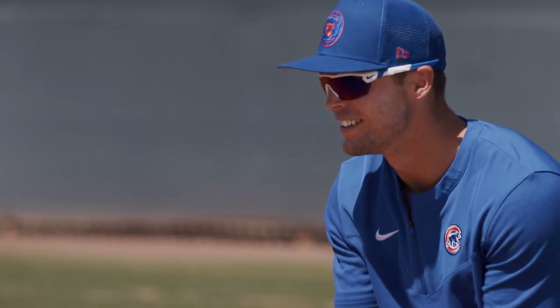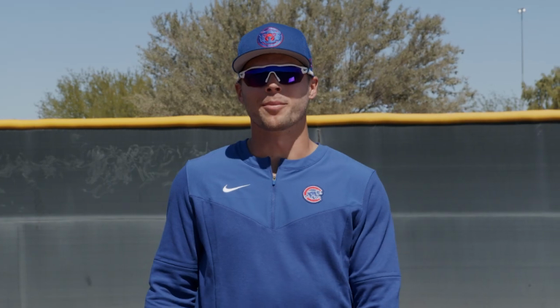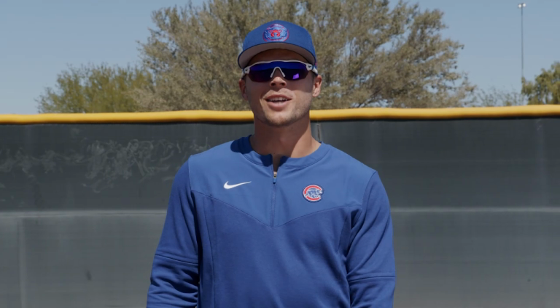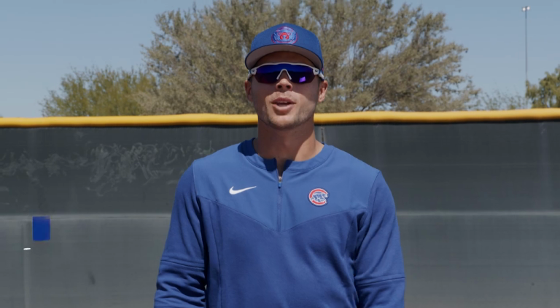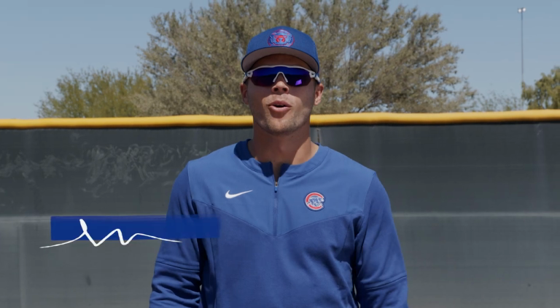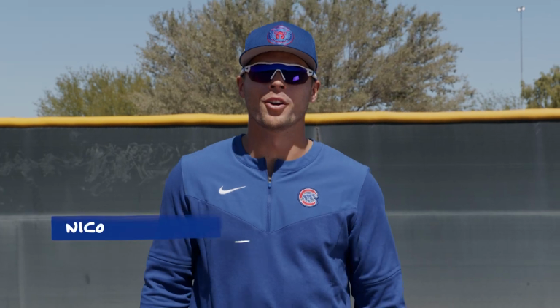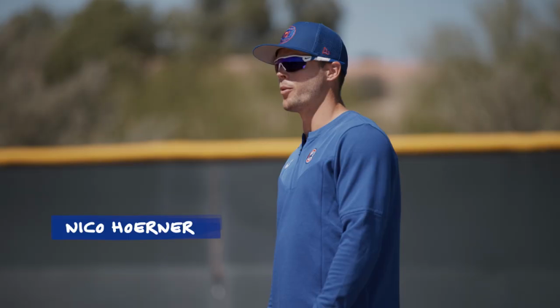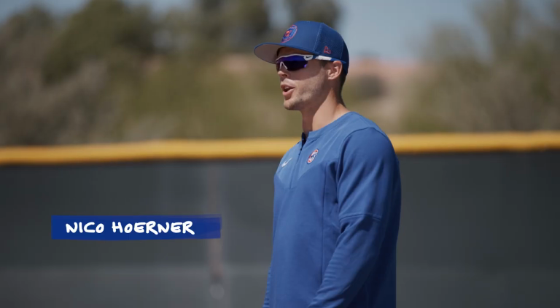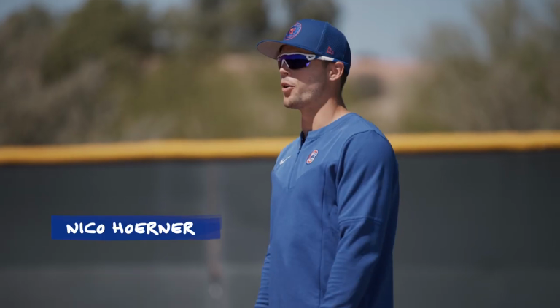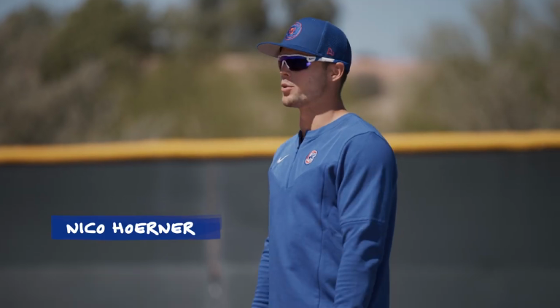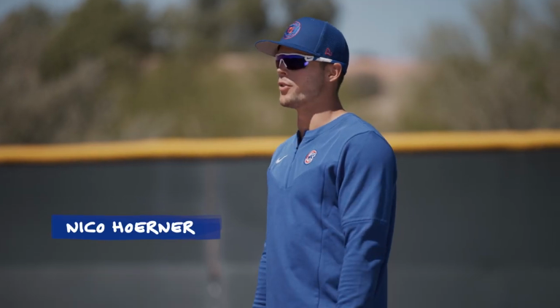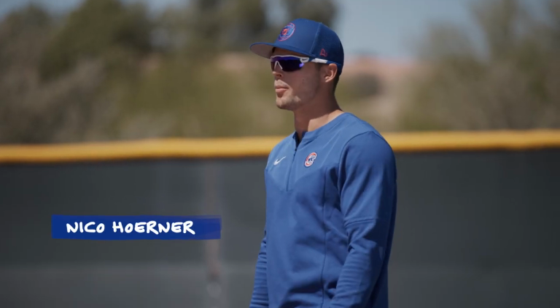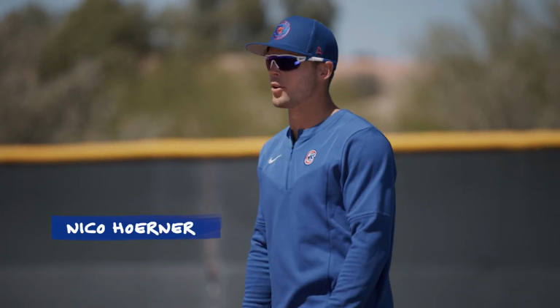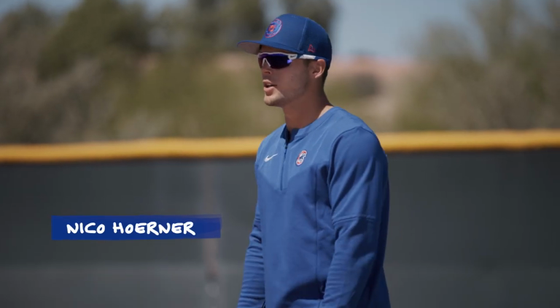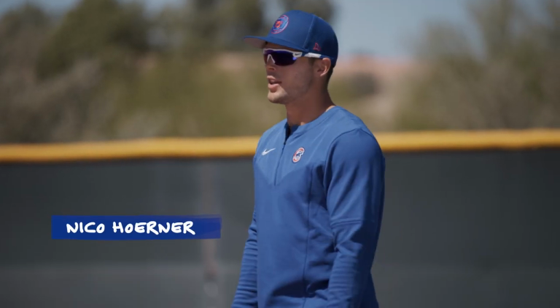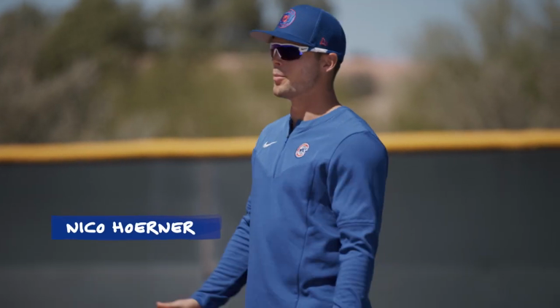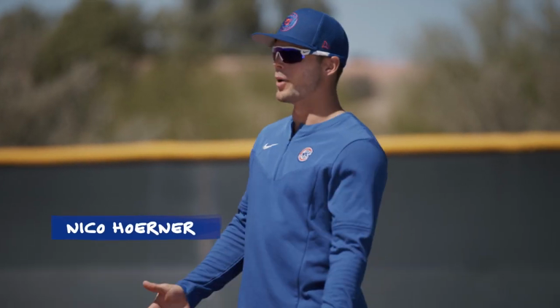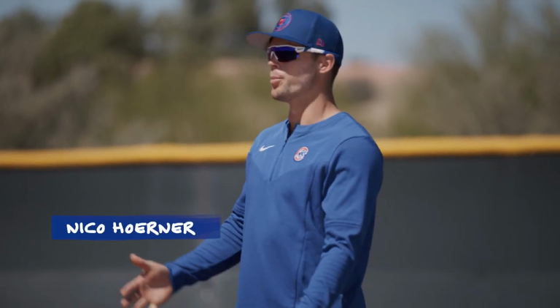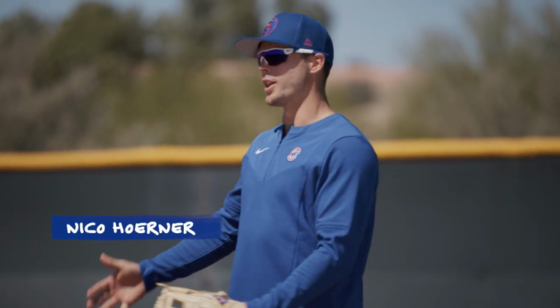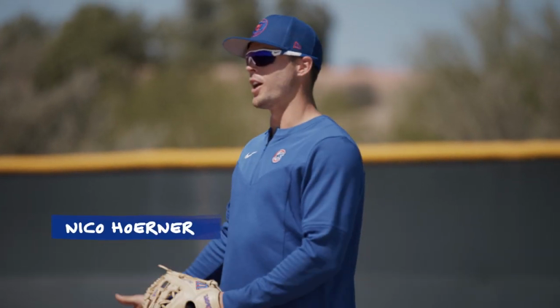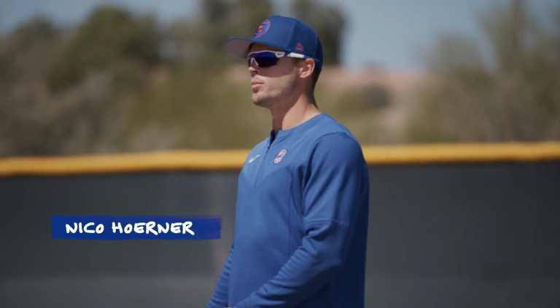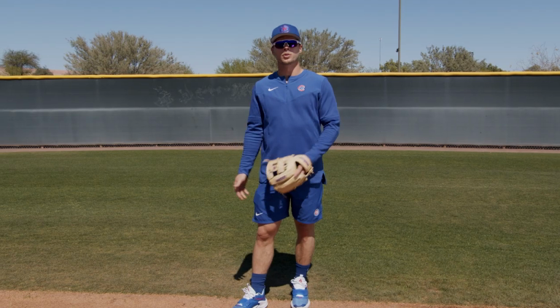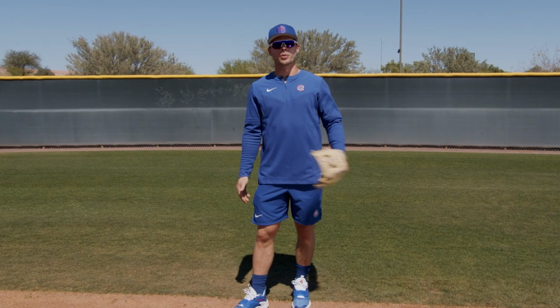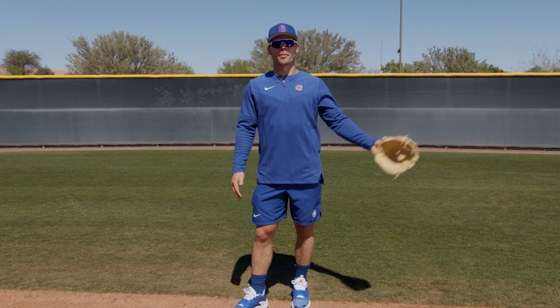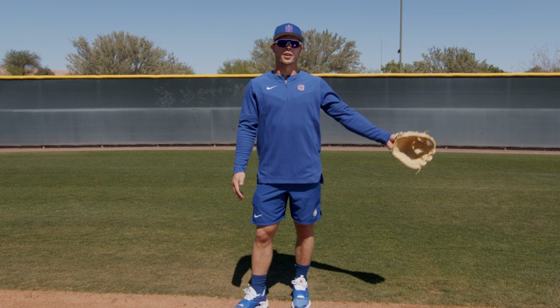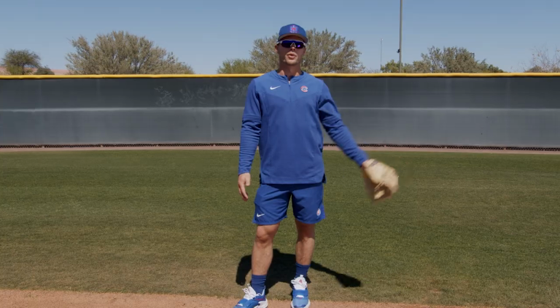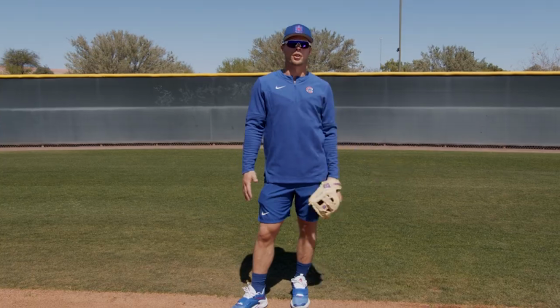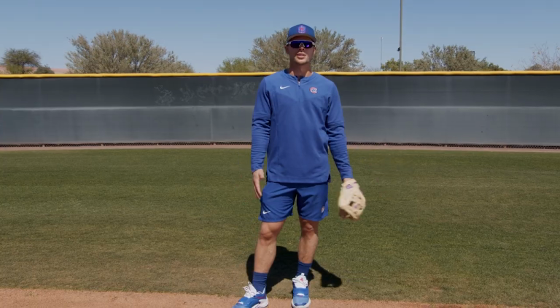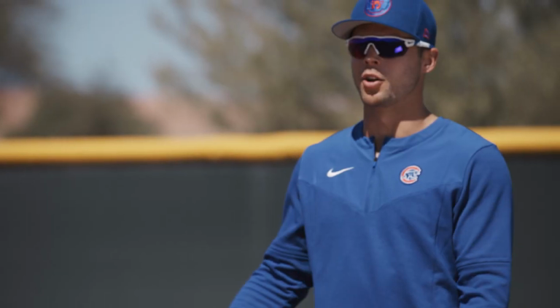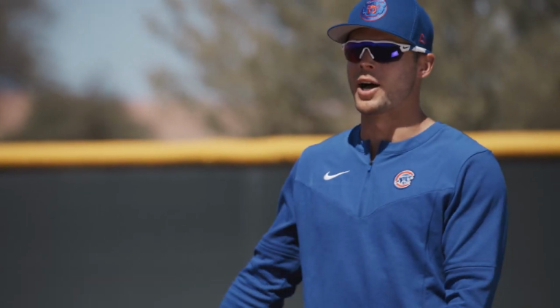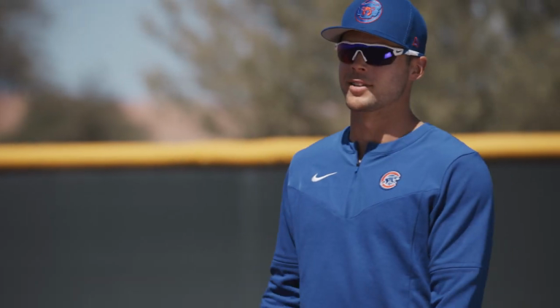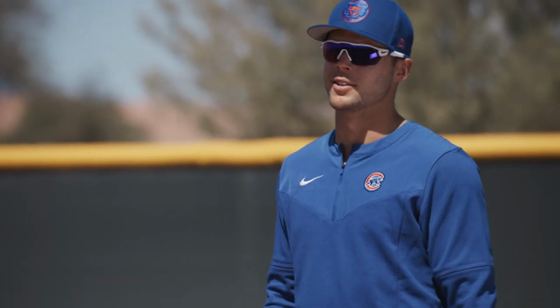What's up guys? I'm Nico Horner. We're going to go through some fundamentals to get me ready to play the game. You see what happens on the field and this is a little behind the scenes.